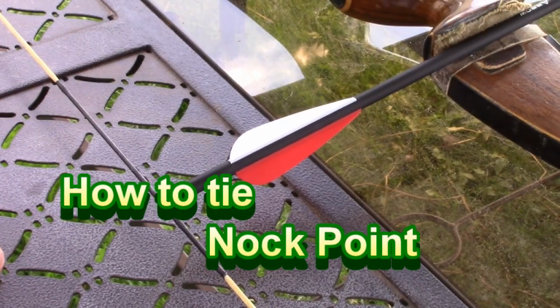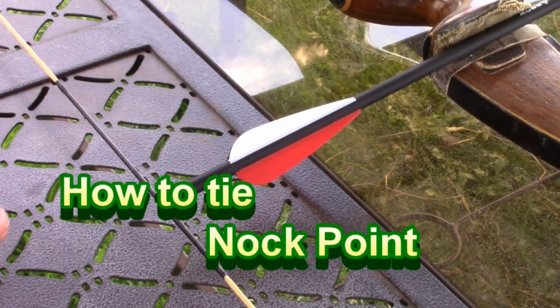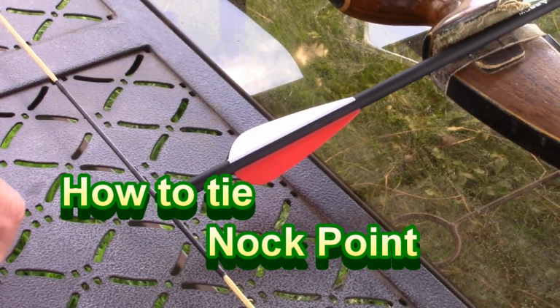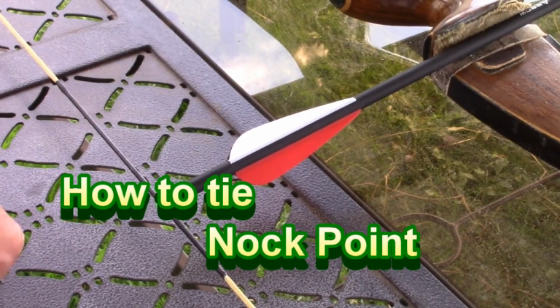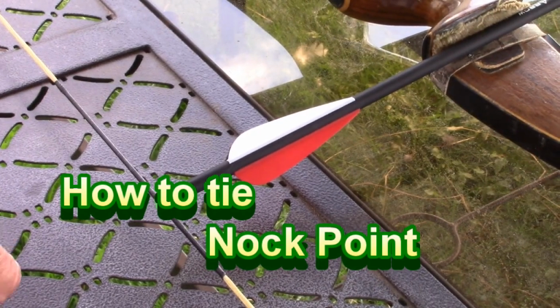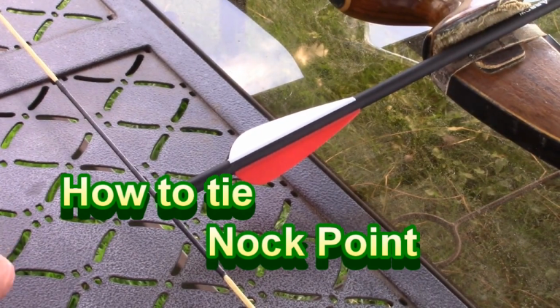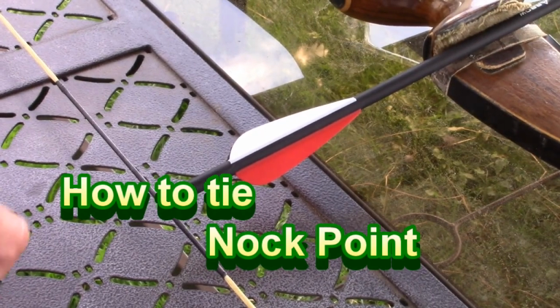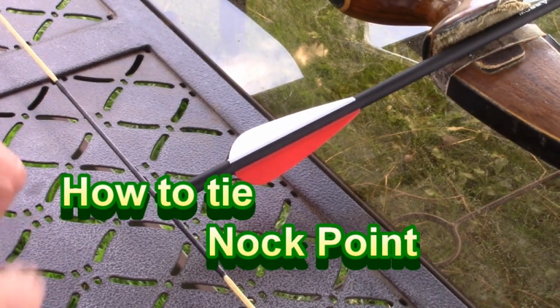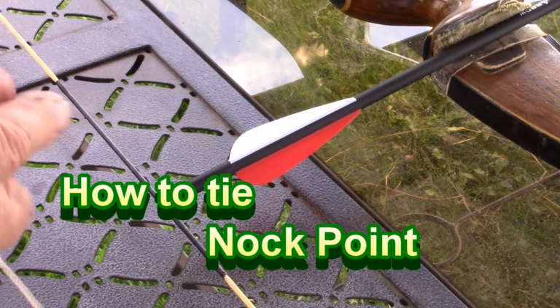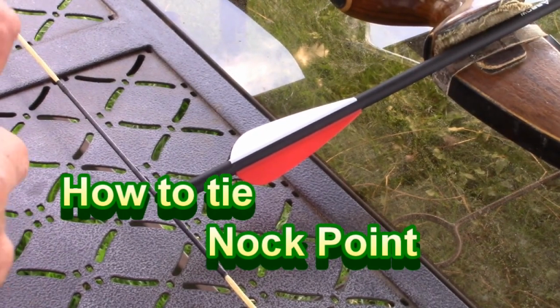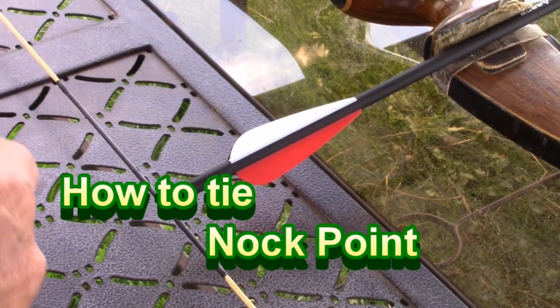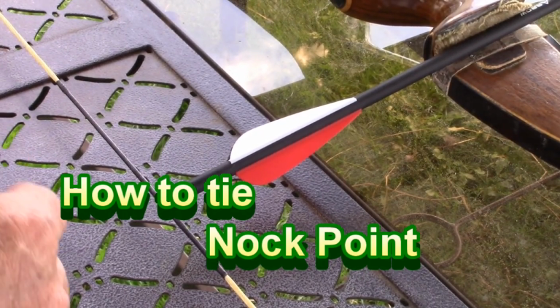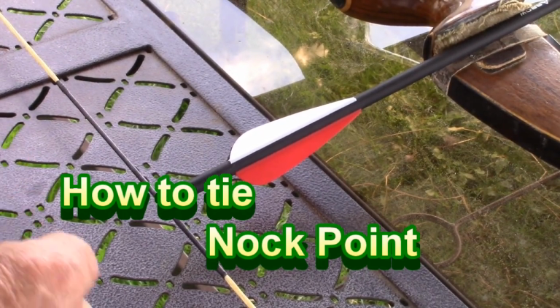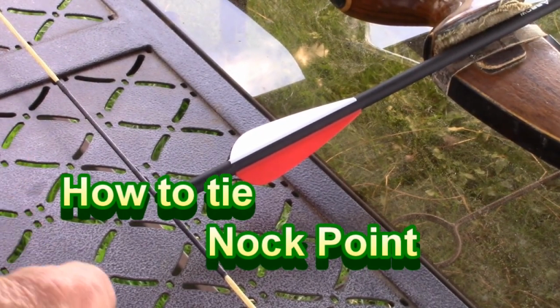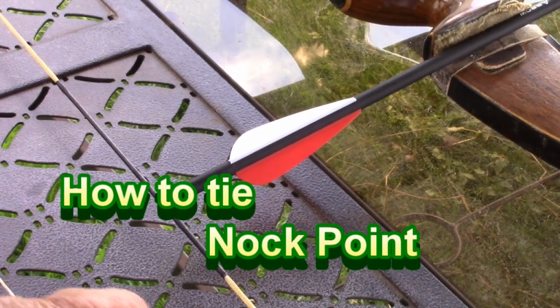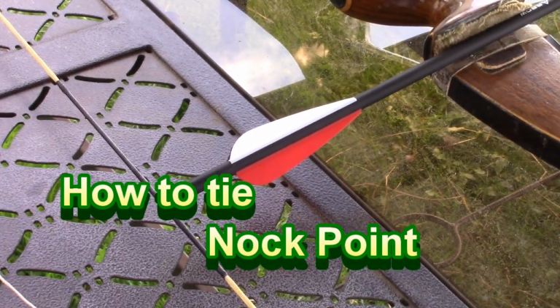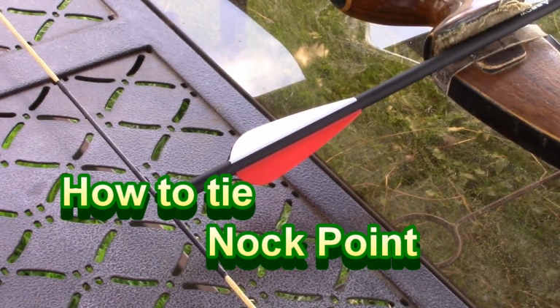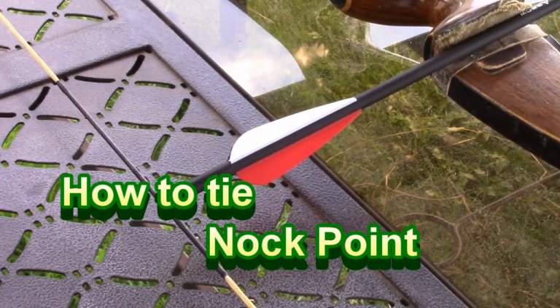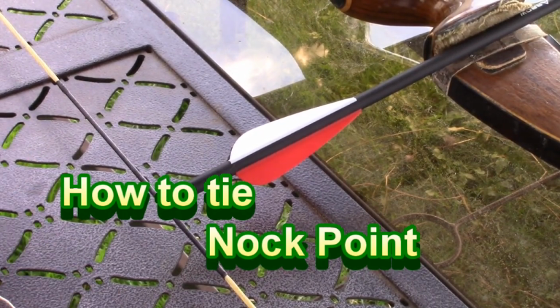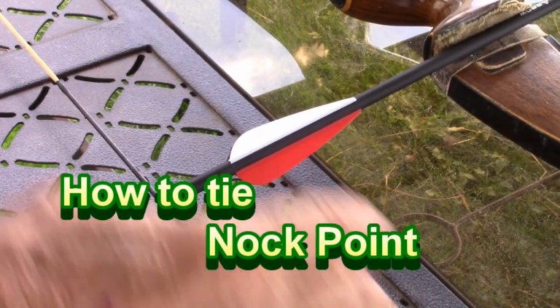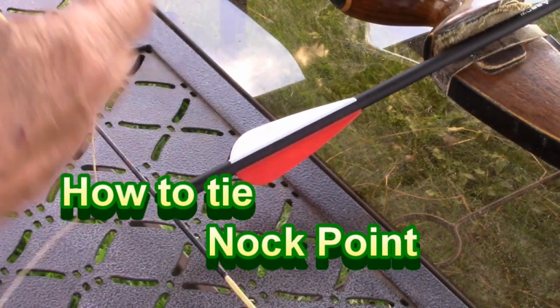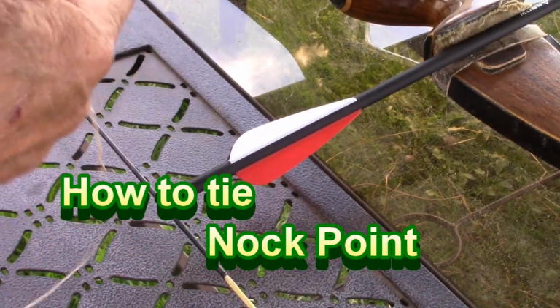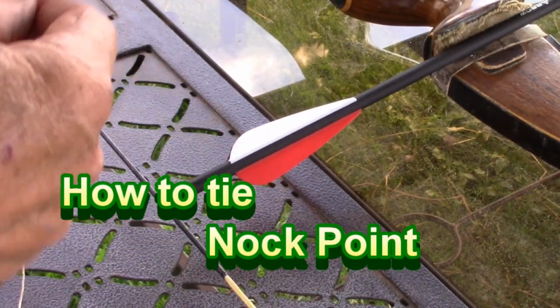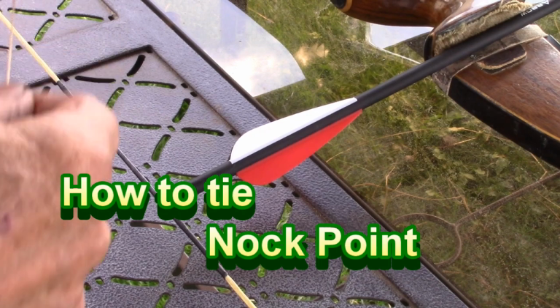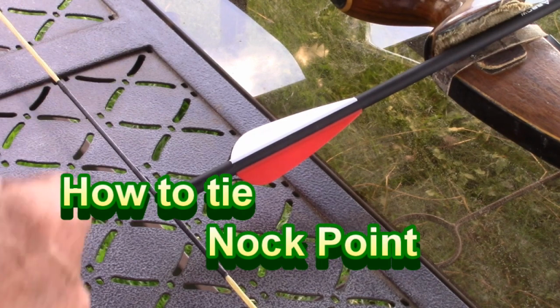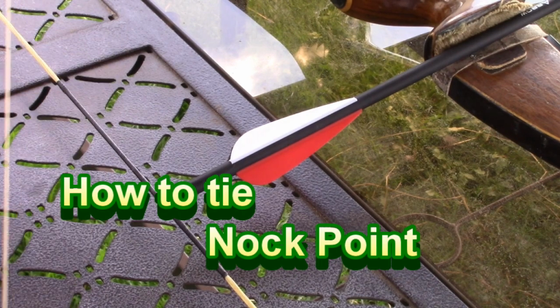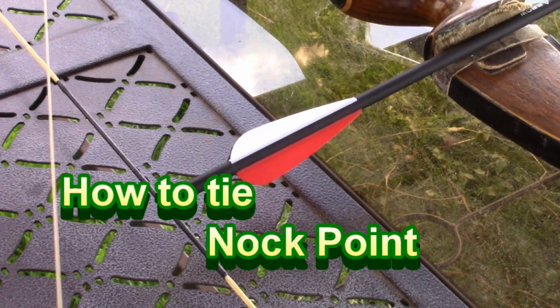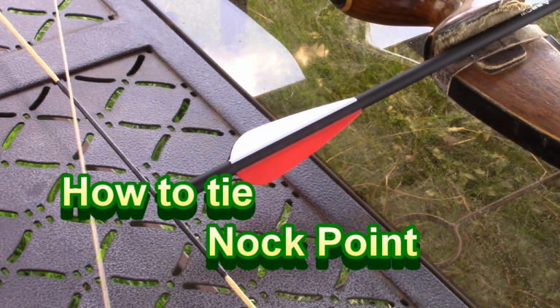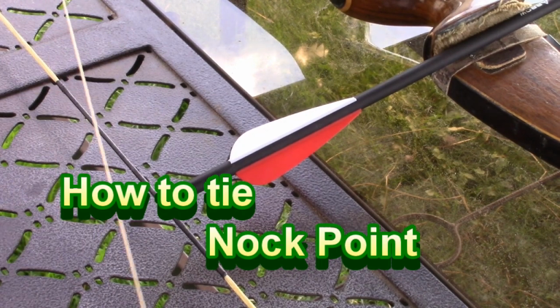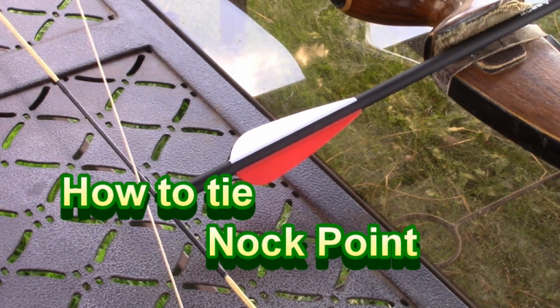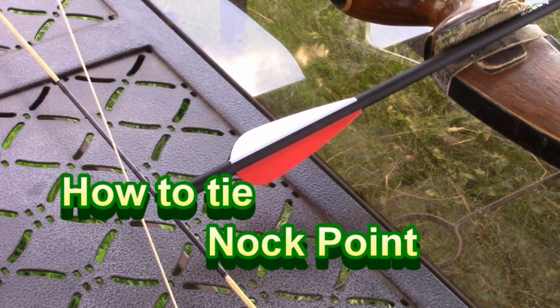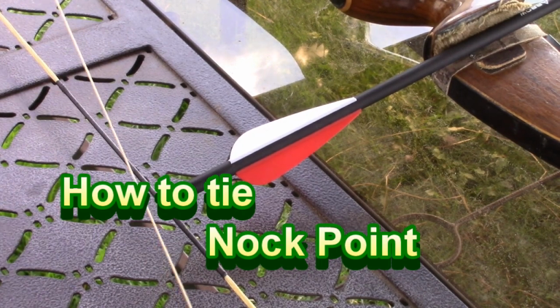Hello my friends. I'm going to show you how to tie a knock point on your bowstring.